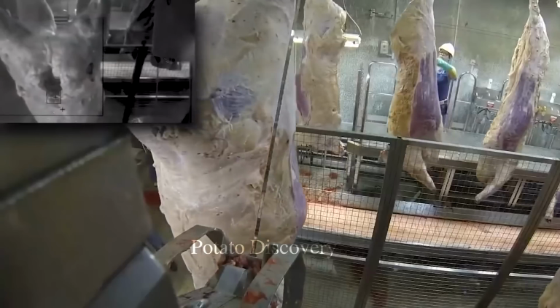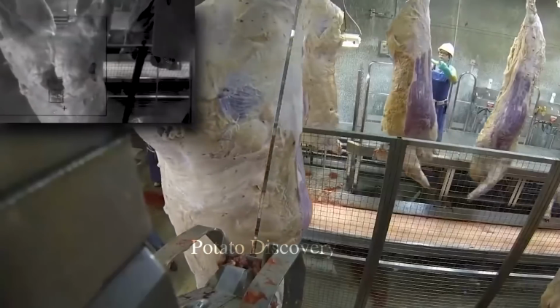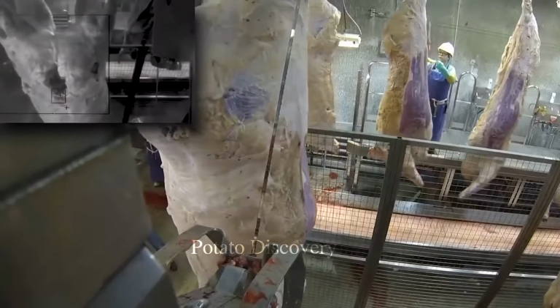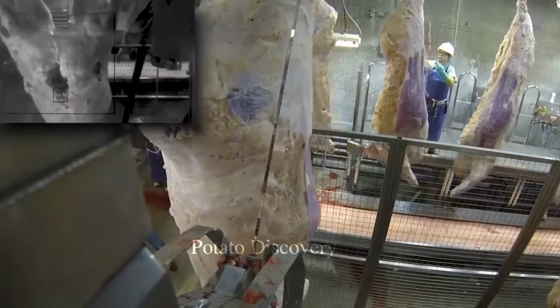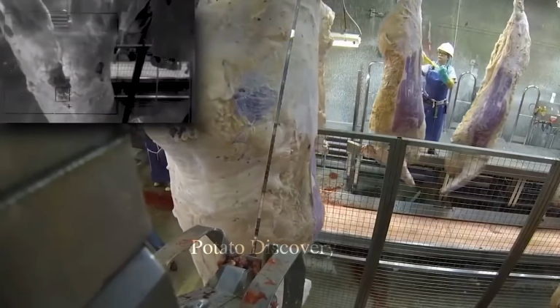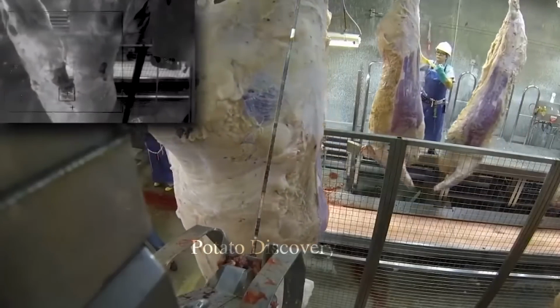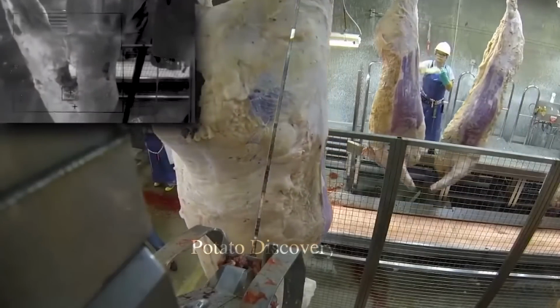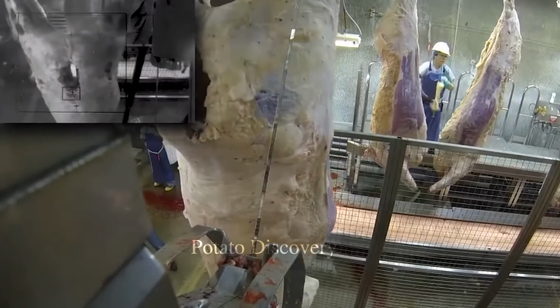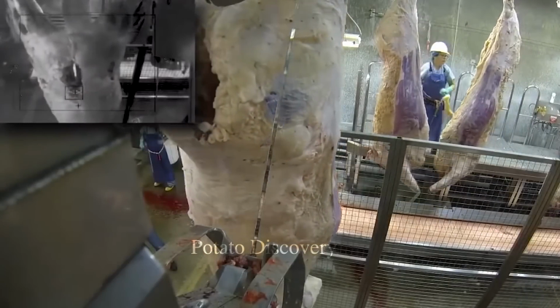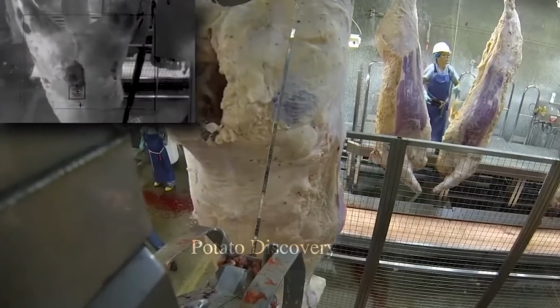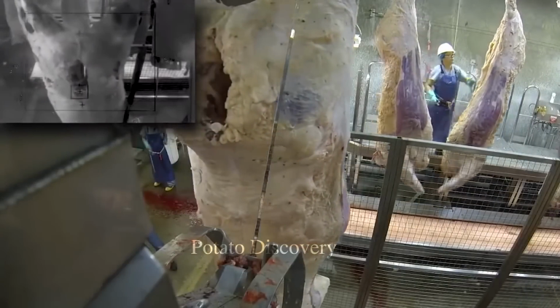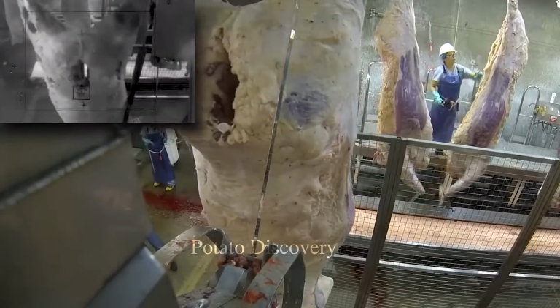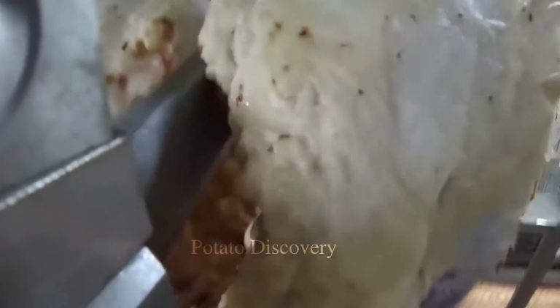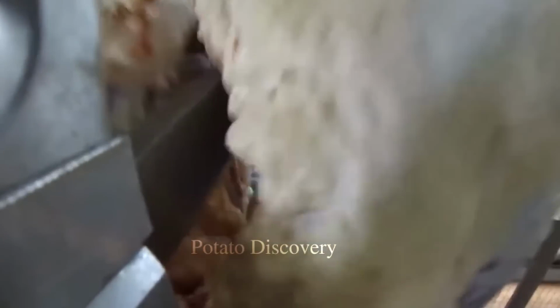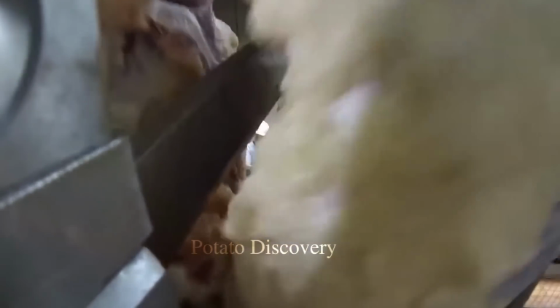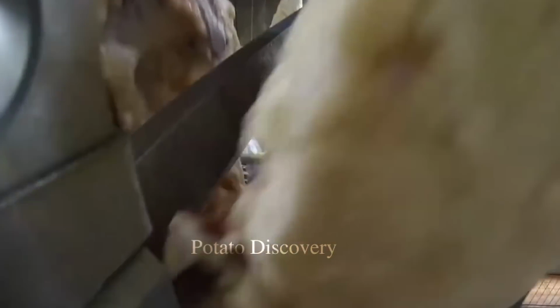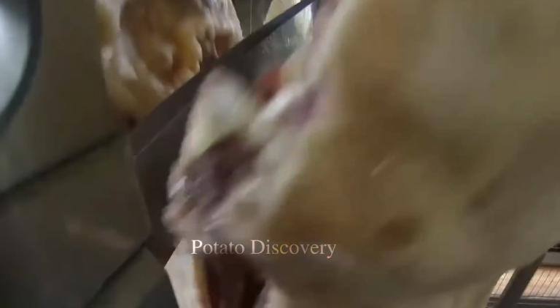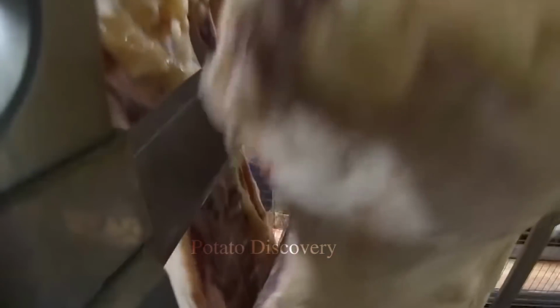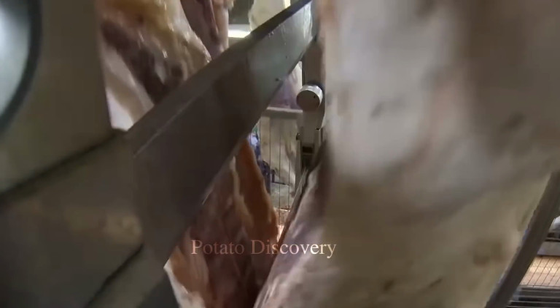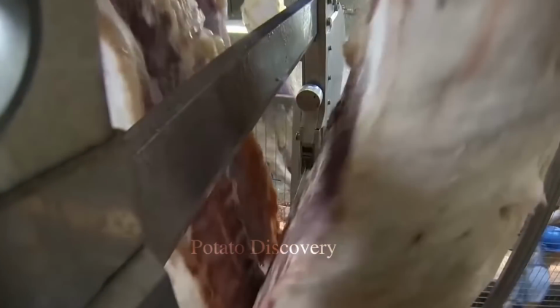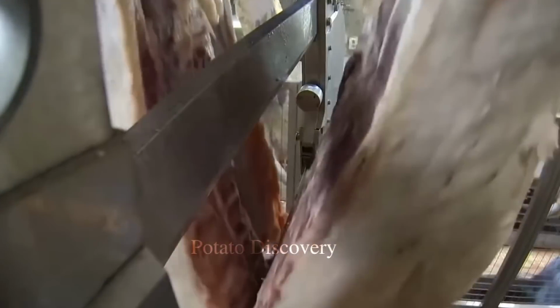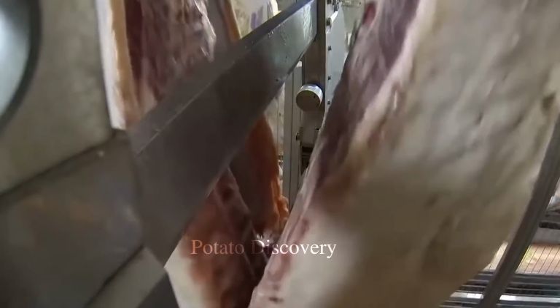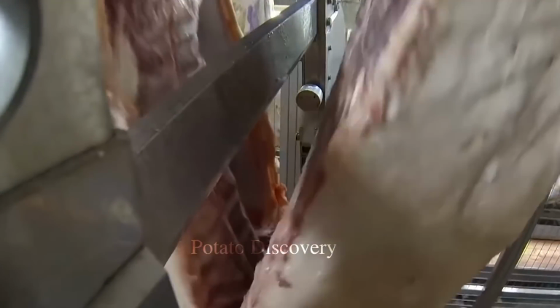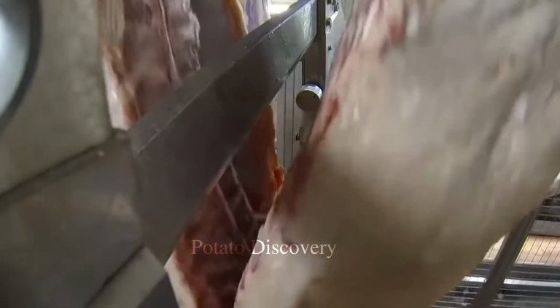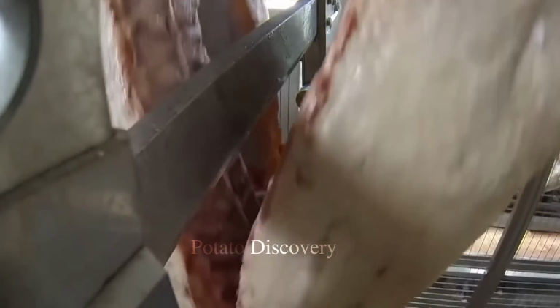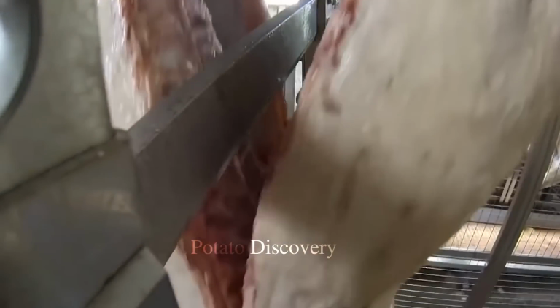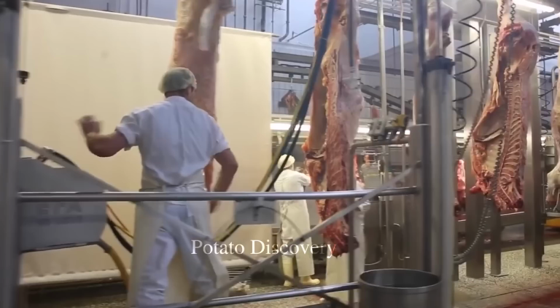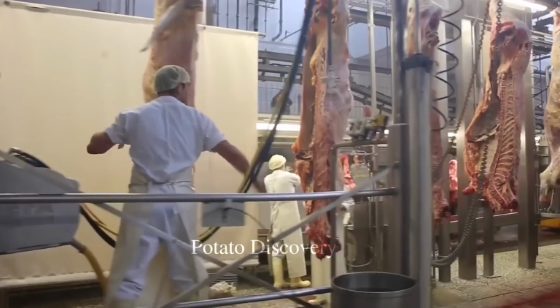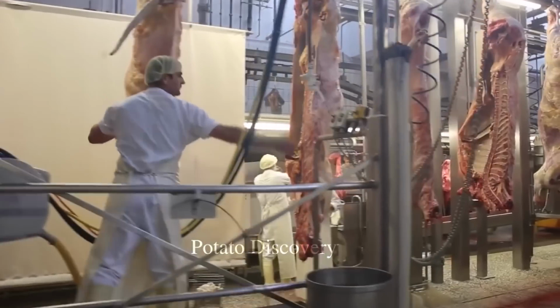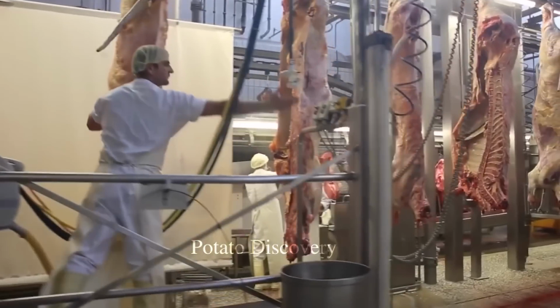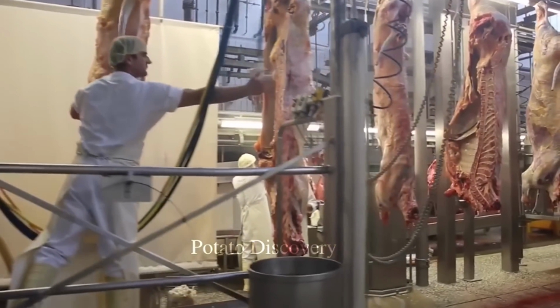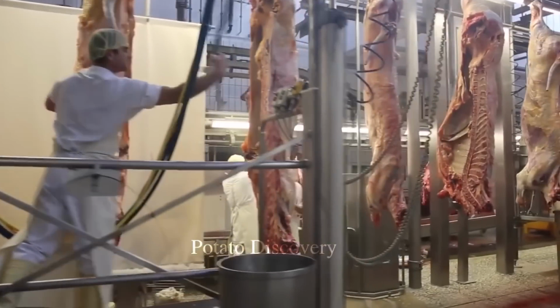Here, the staff will remove unusable parts such as skin, digestive organs, and other parts.